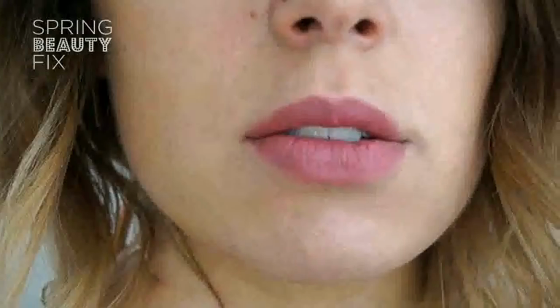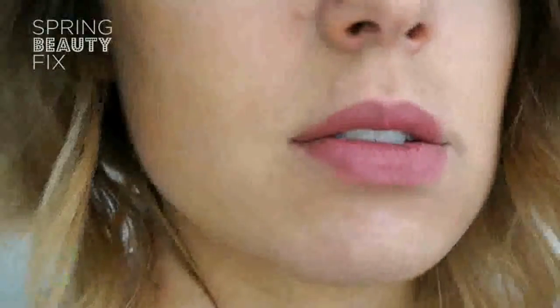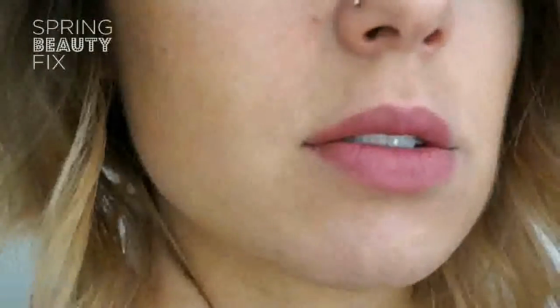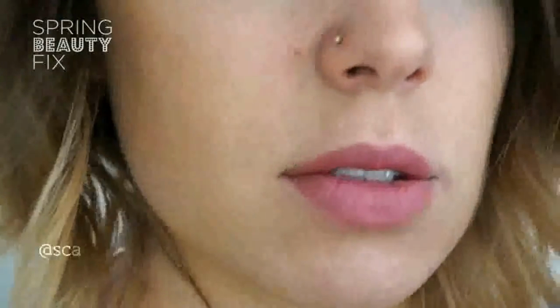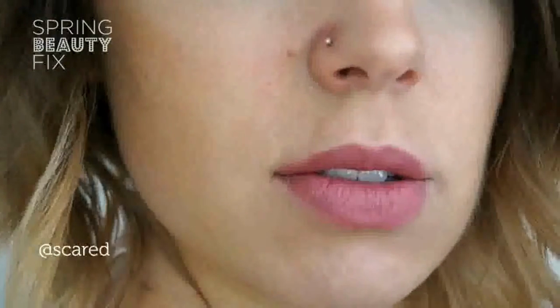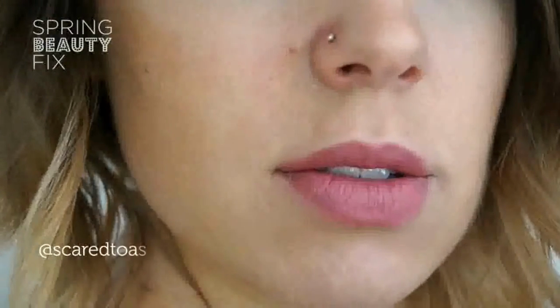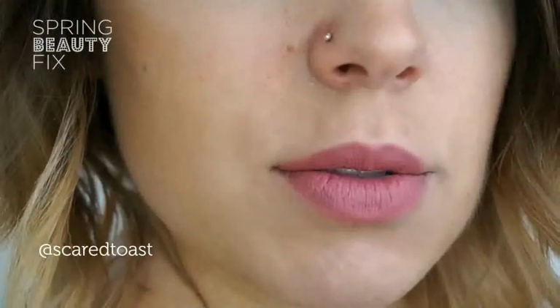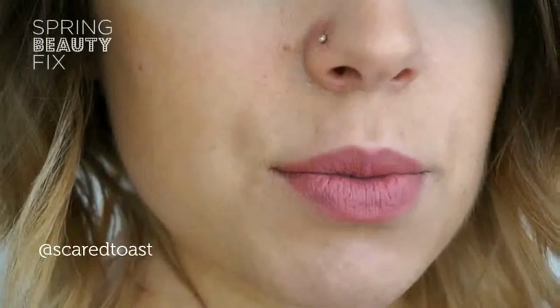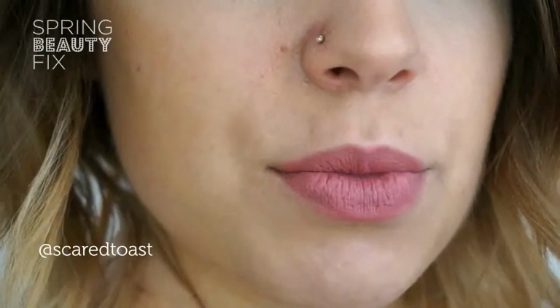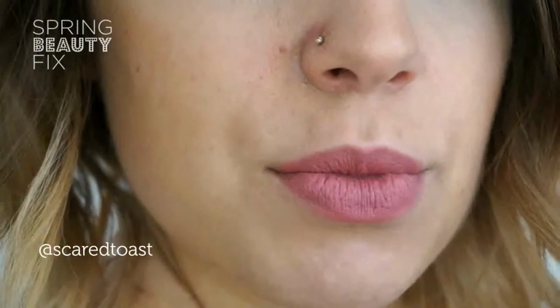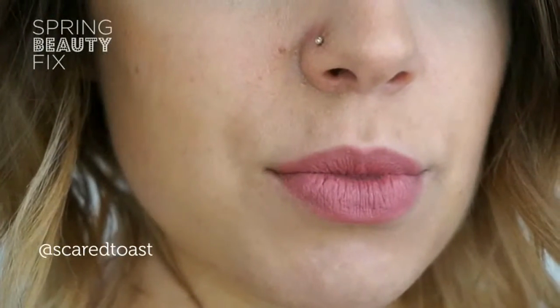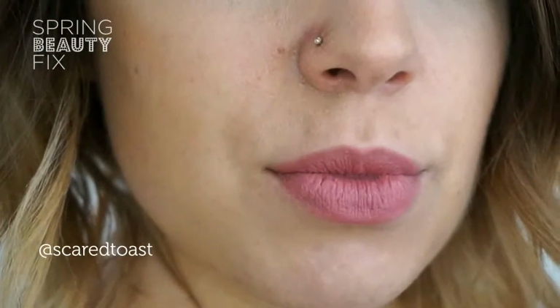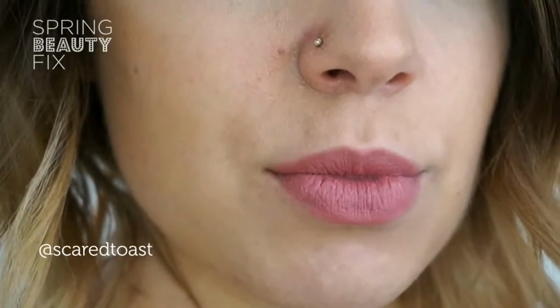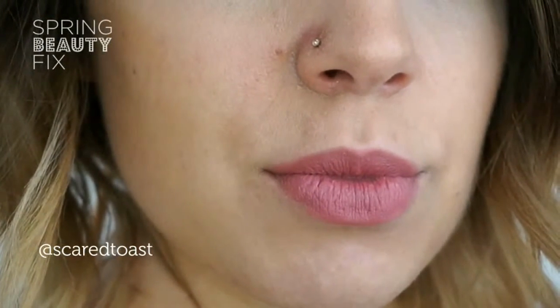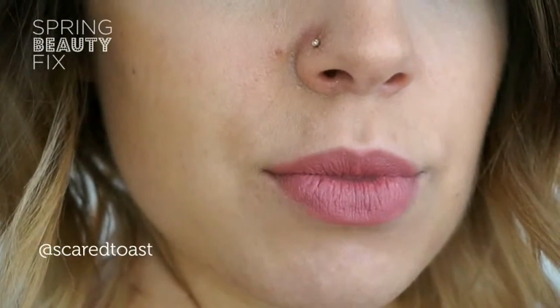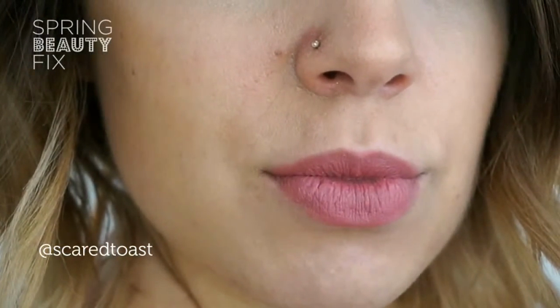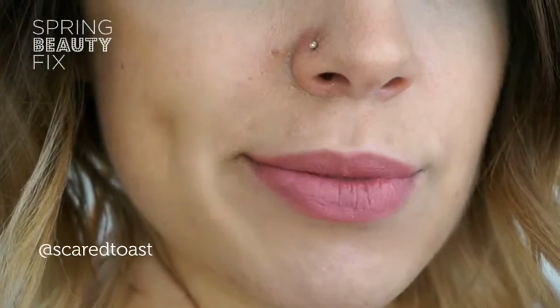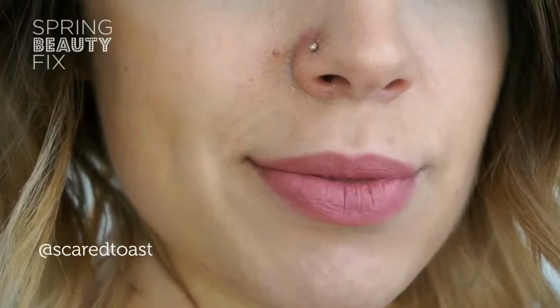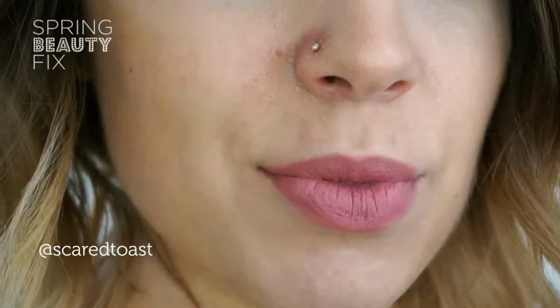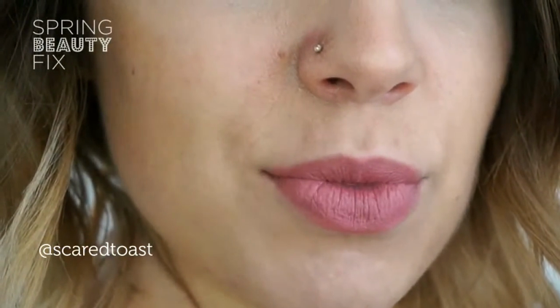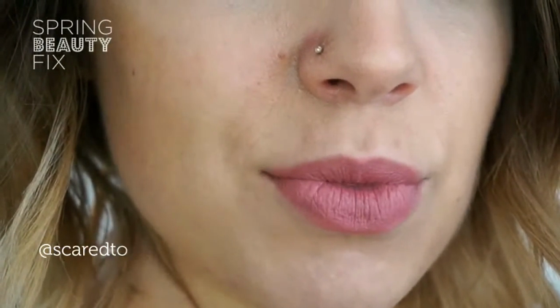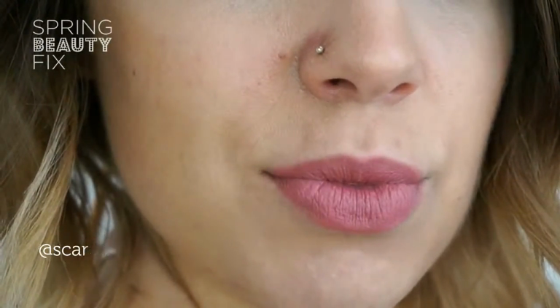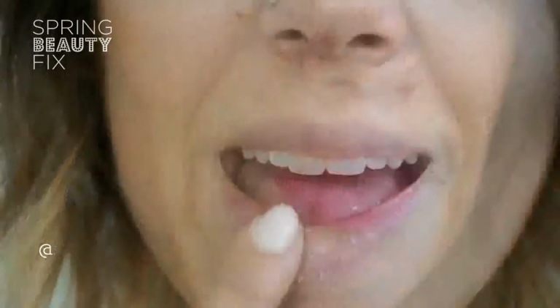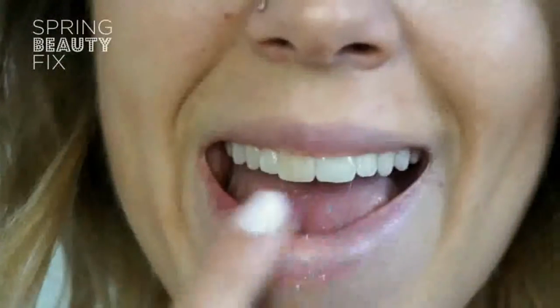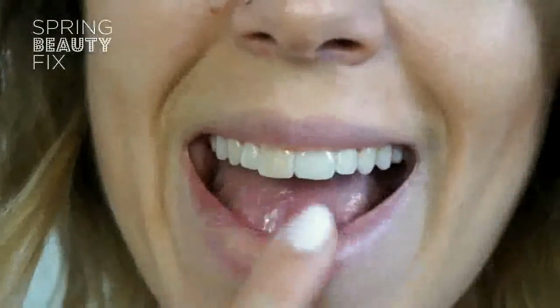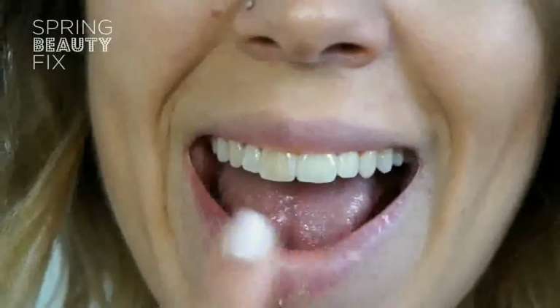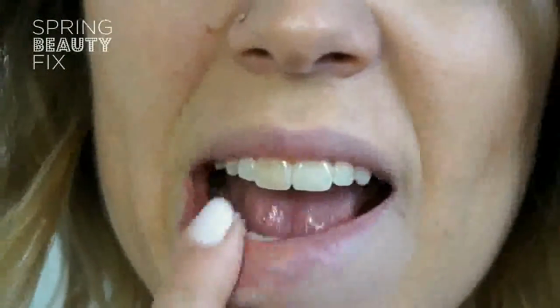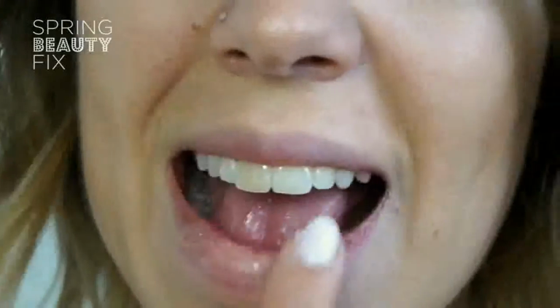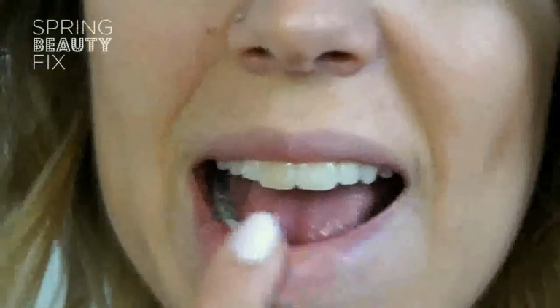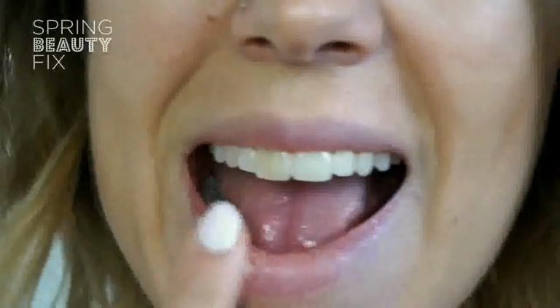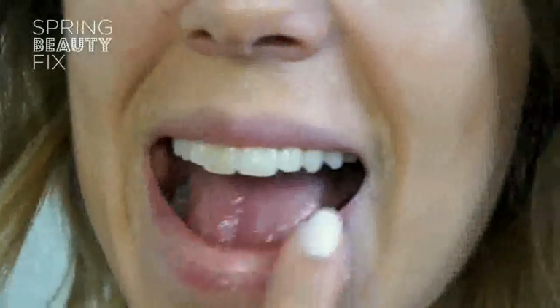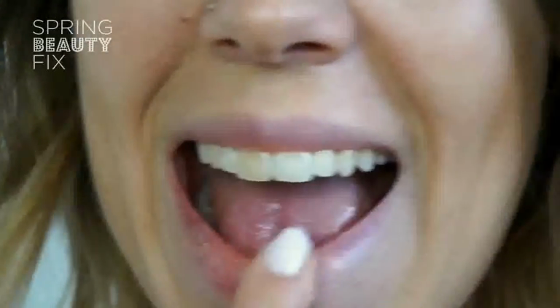The trend for matte lips is still going strong, so in this video I'll be showing you how to get a Spring Ready Nude Matte Lip.